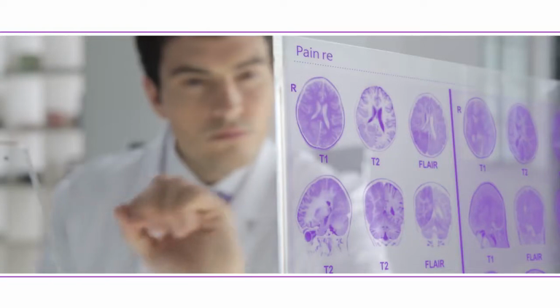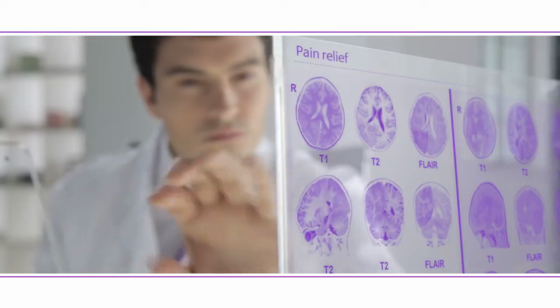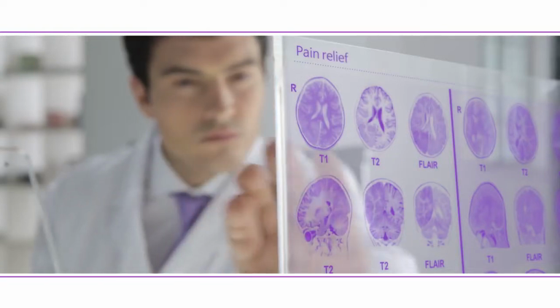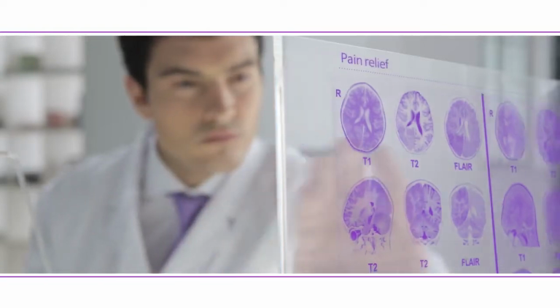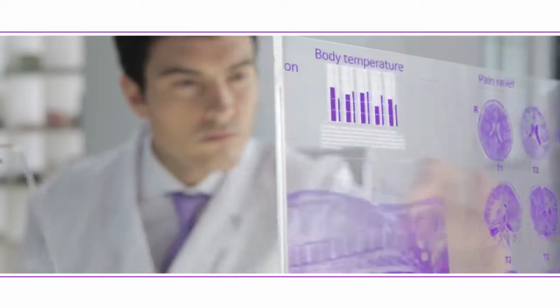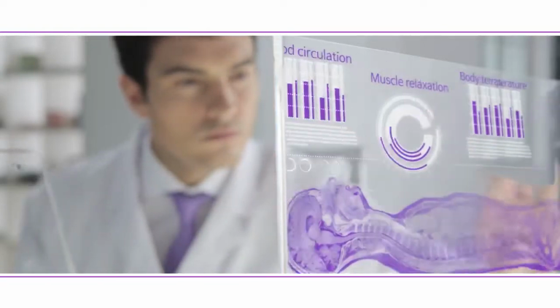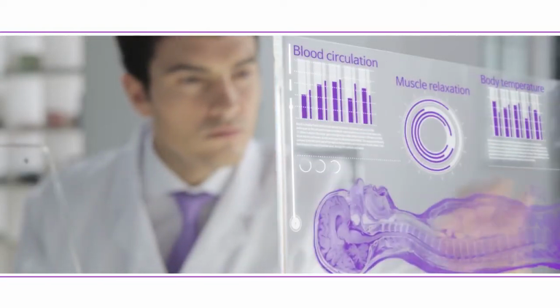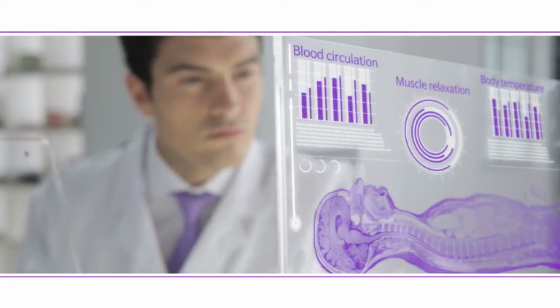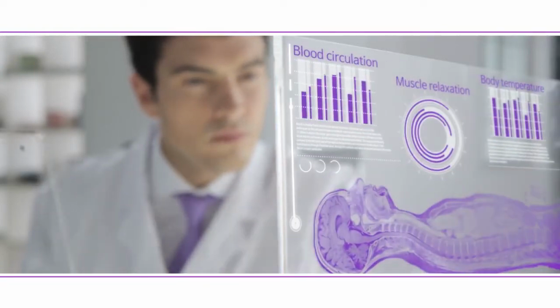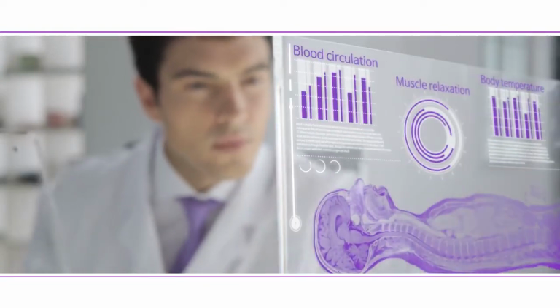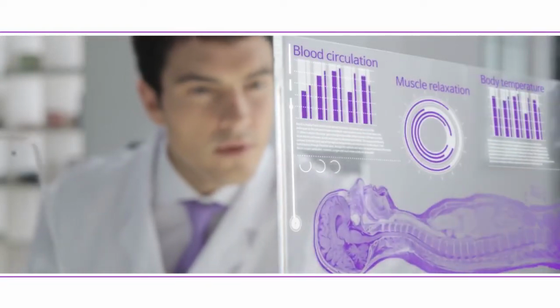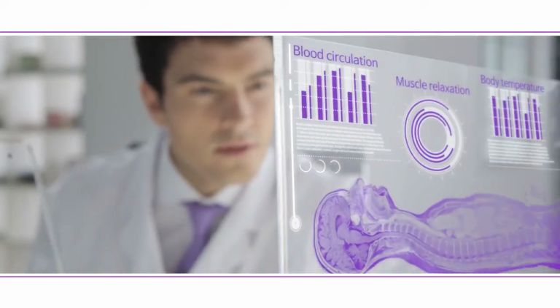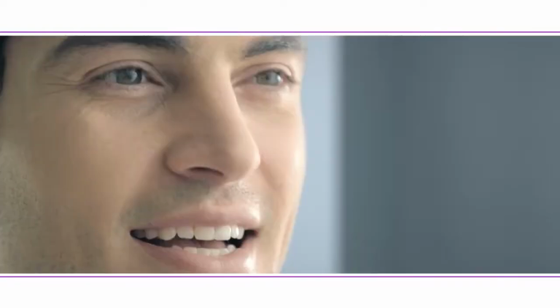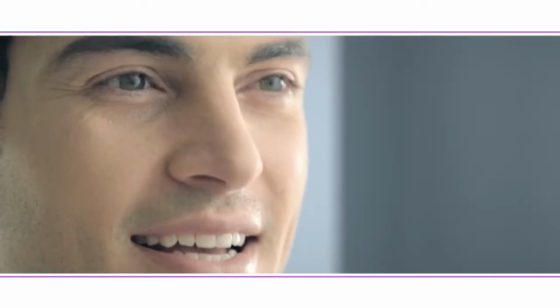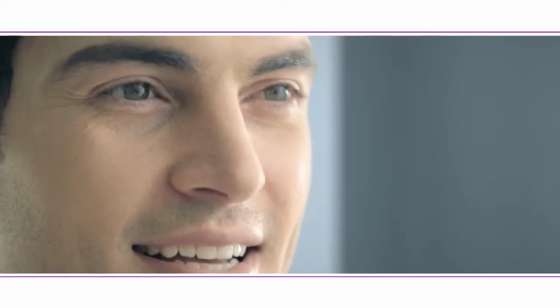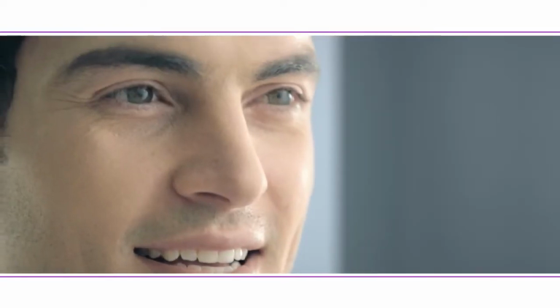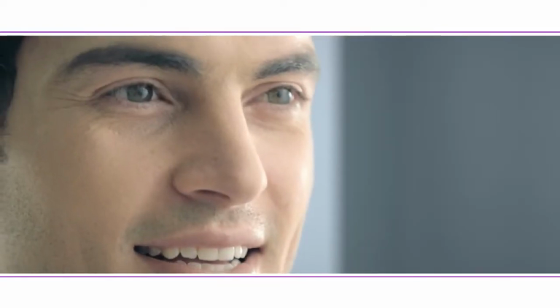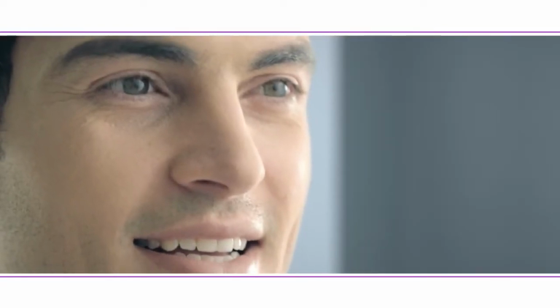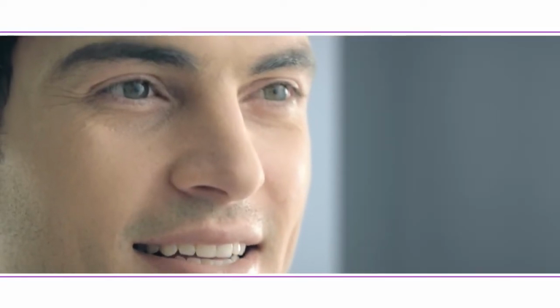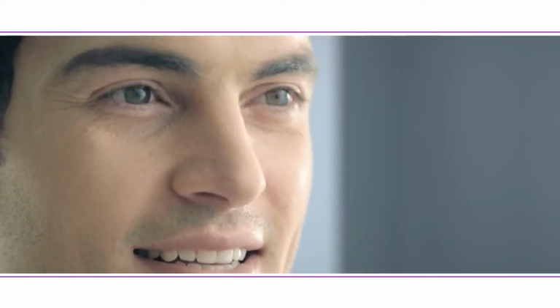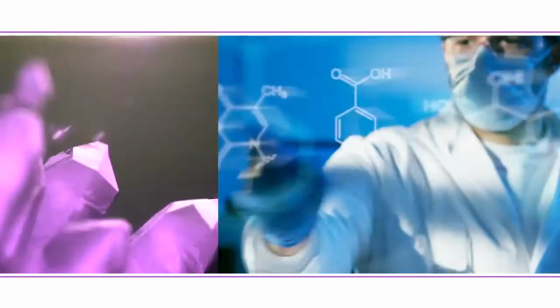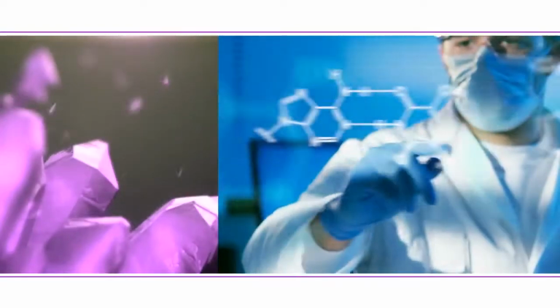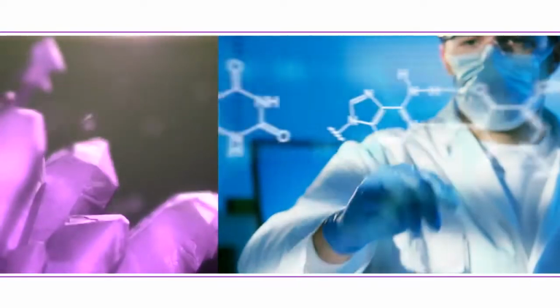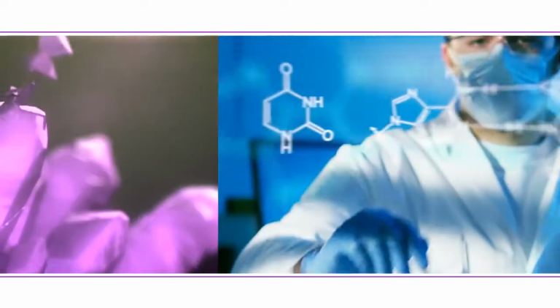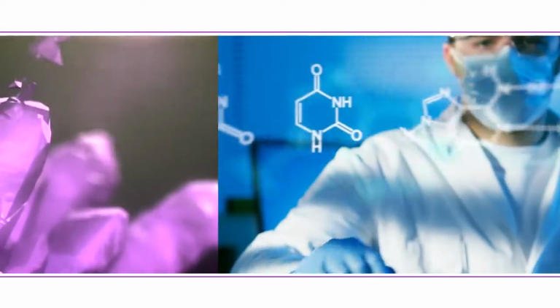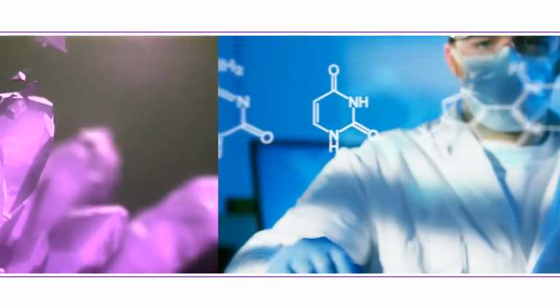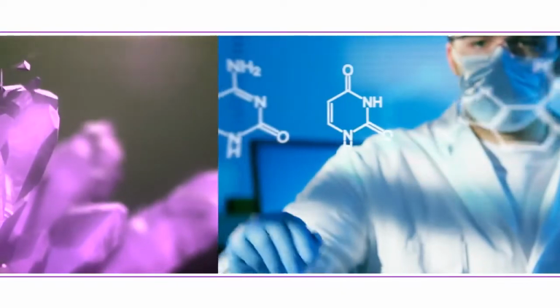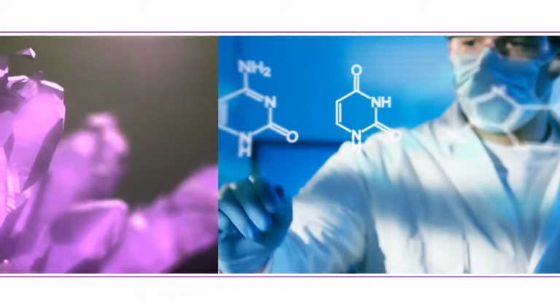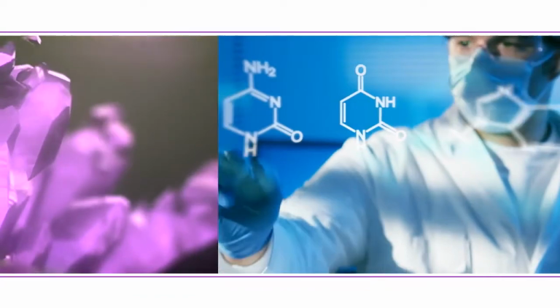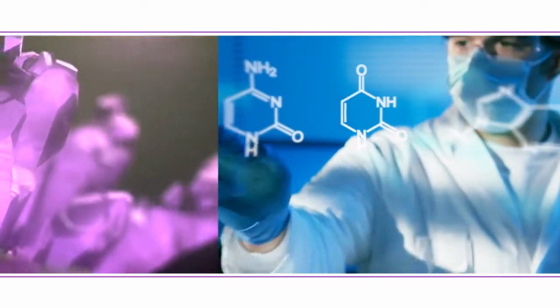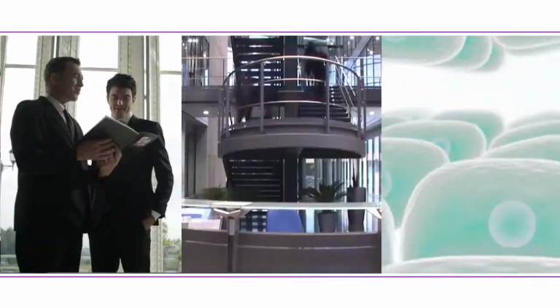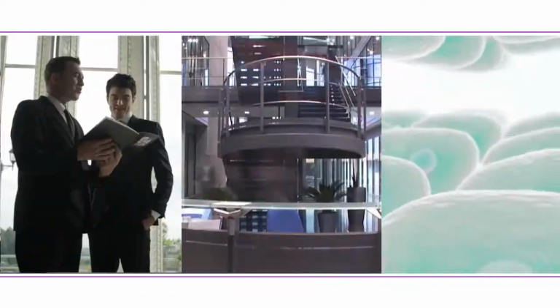Prestigious hospitals around the world are using the Richway Biomat to treat patients.